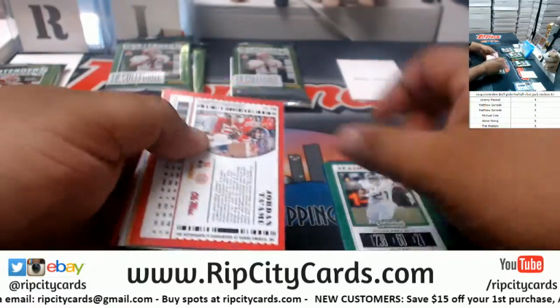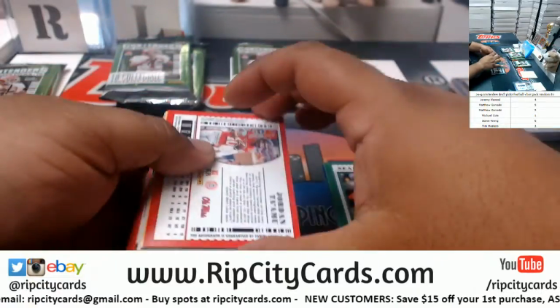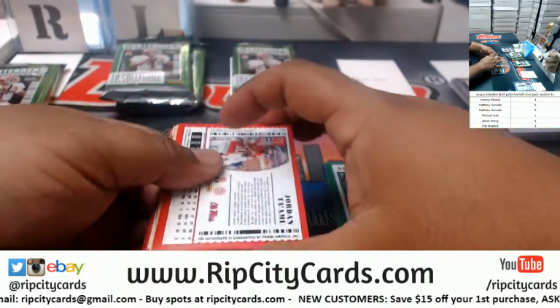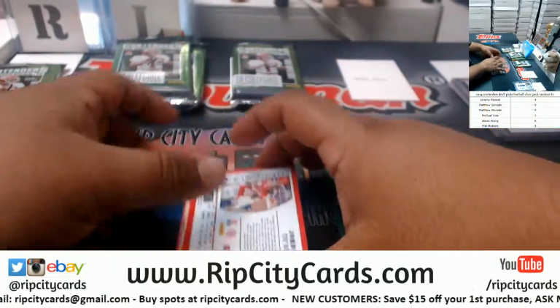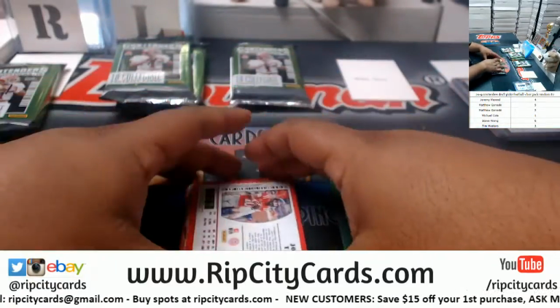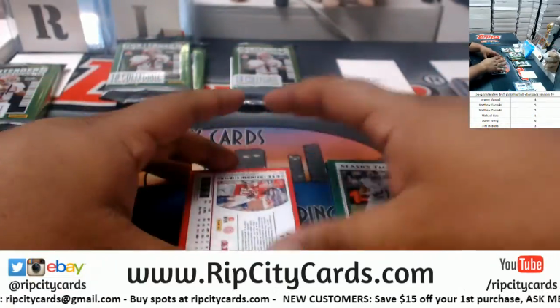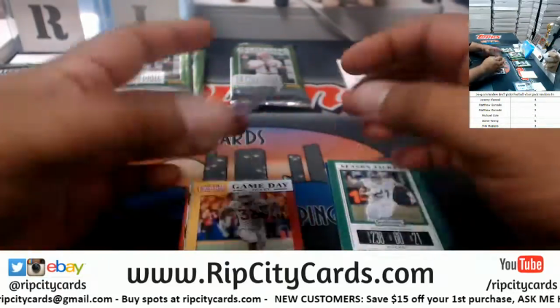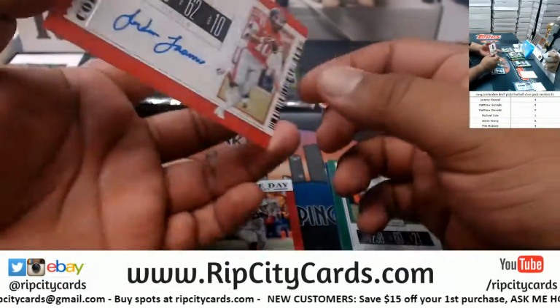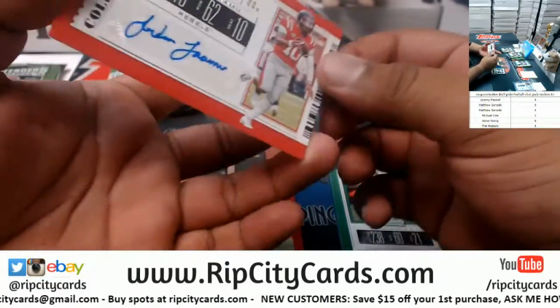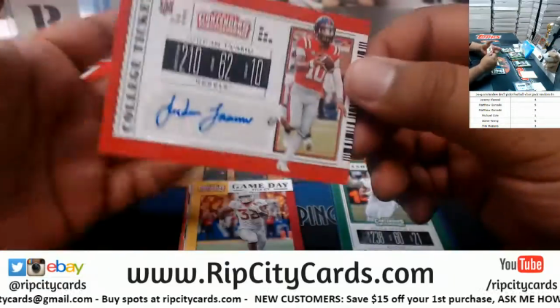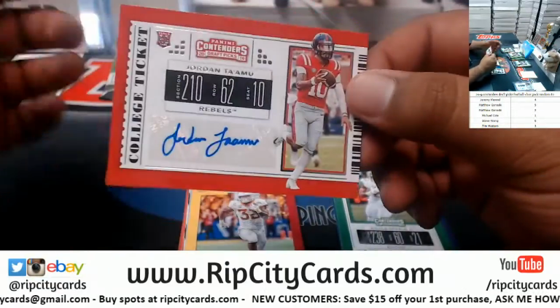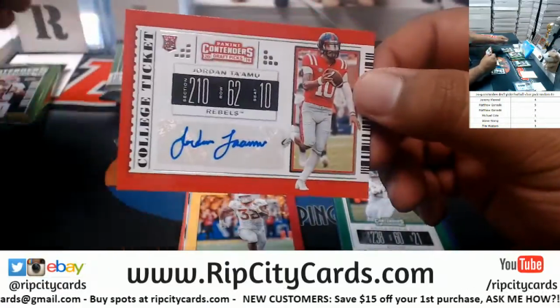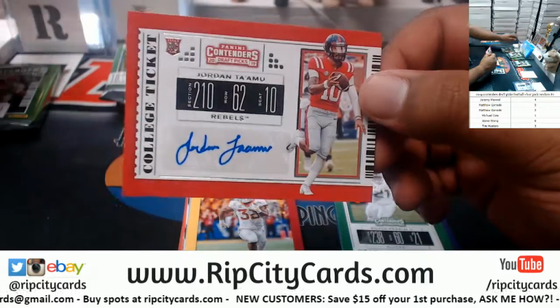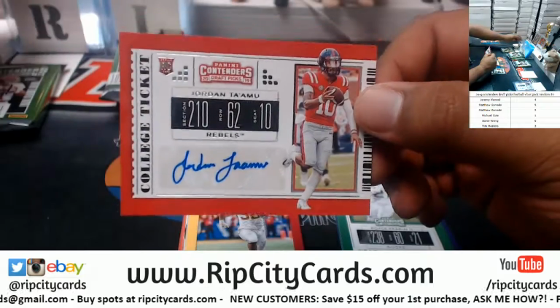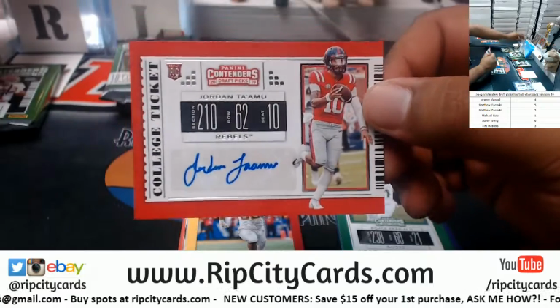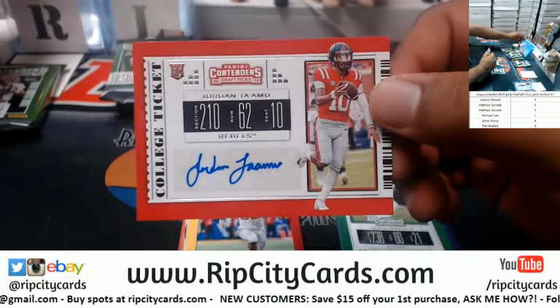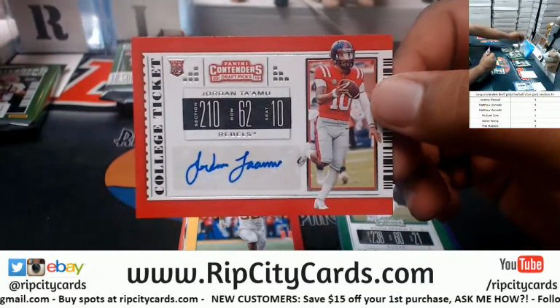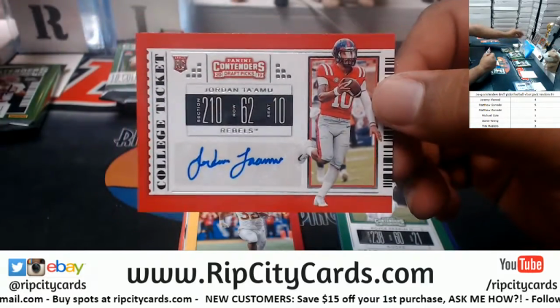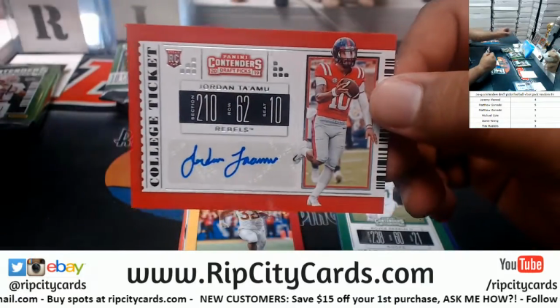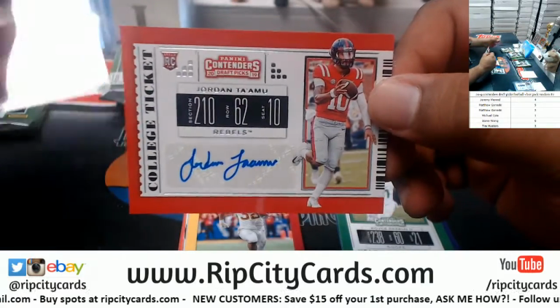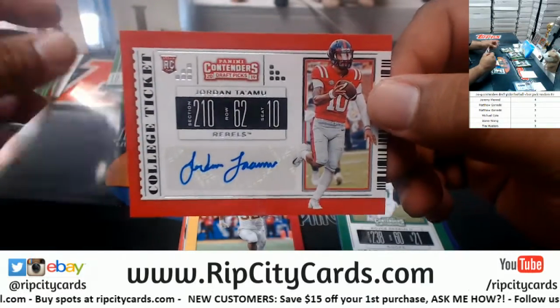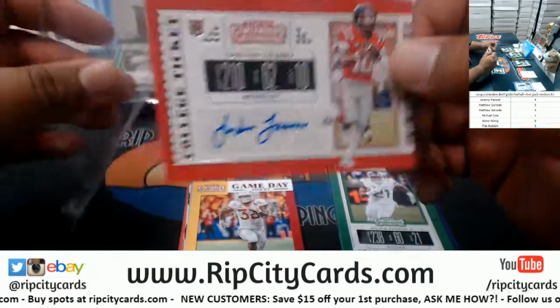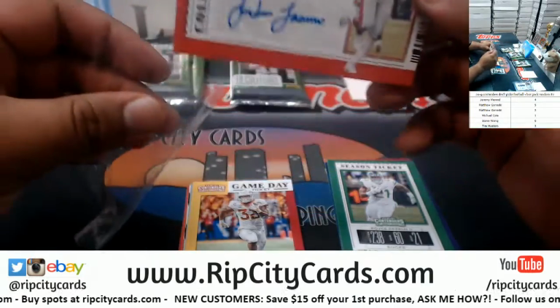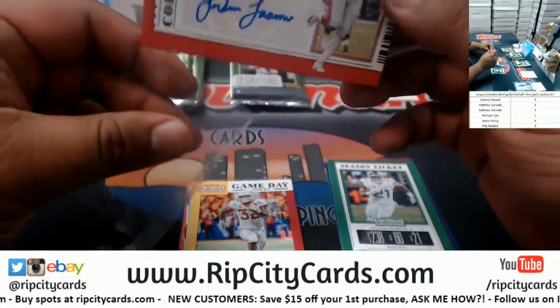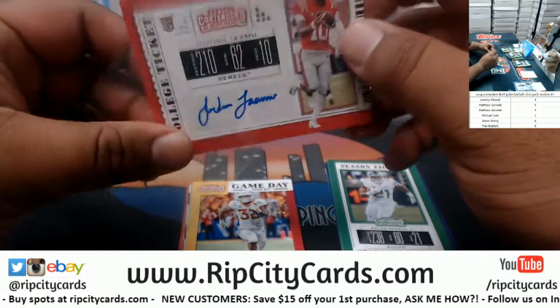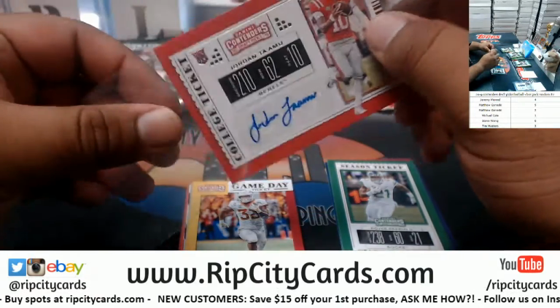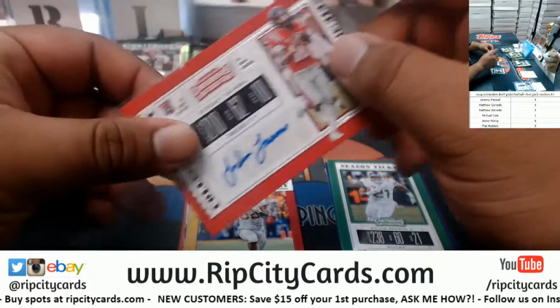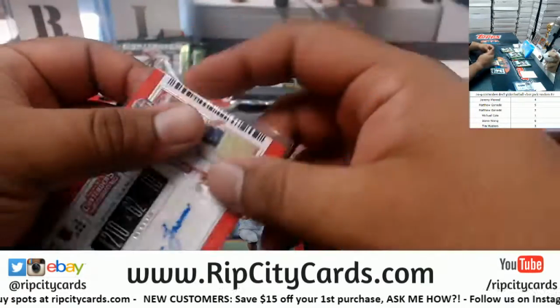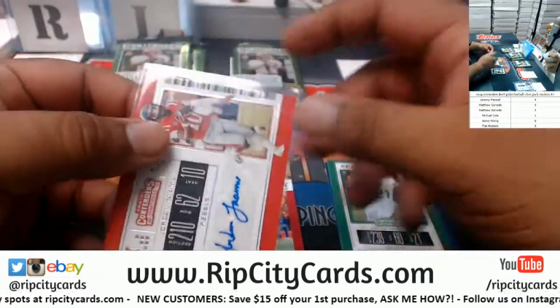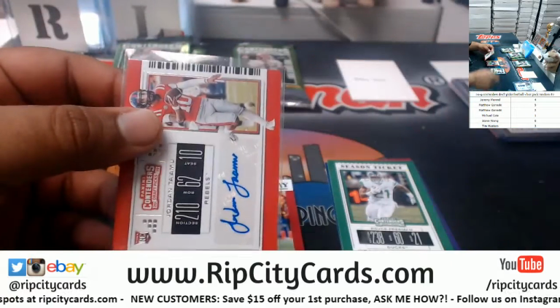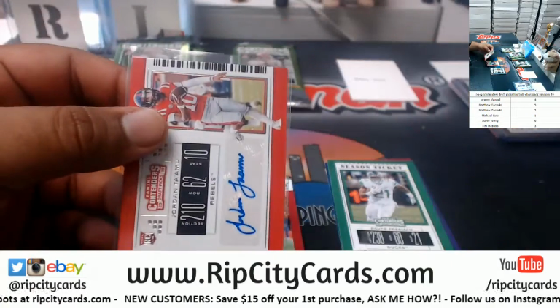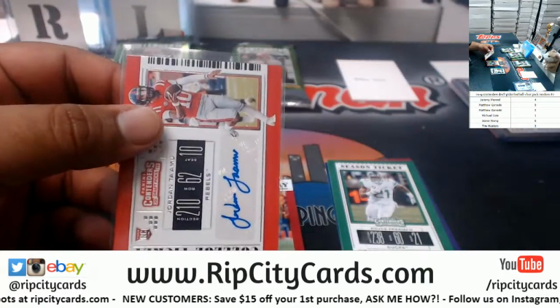Now it's Steve with pack six. We have Jordan Ta'amu — the autograph.